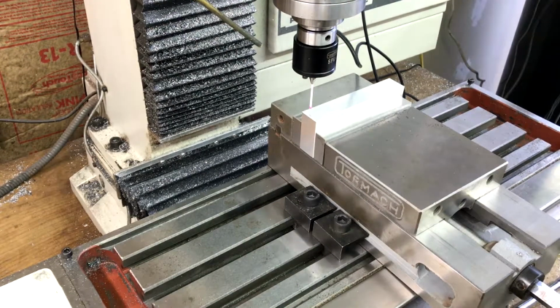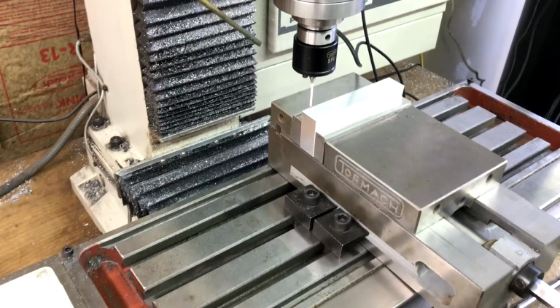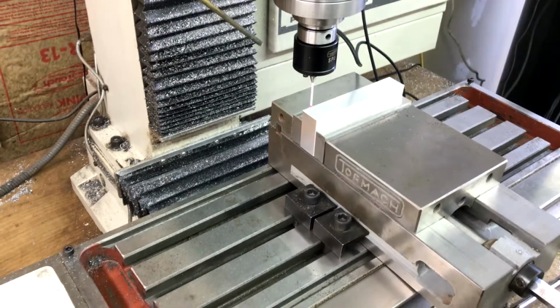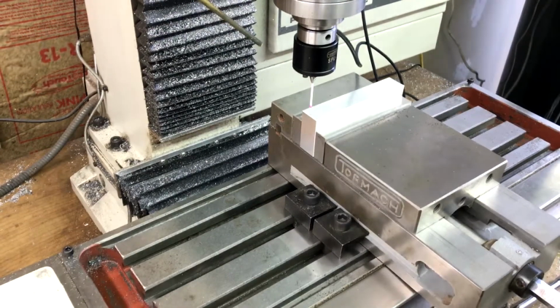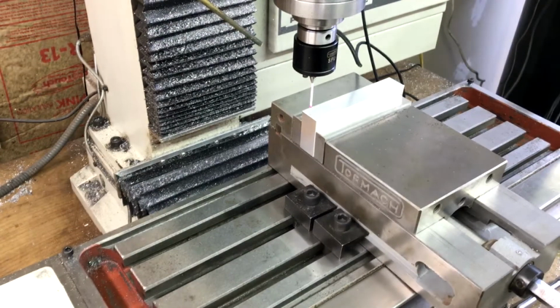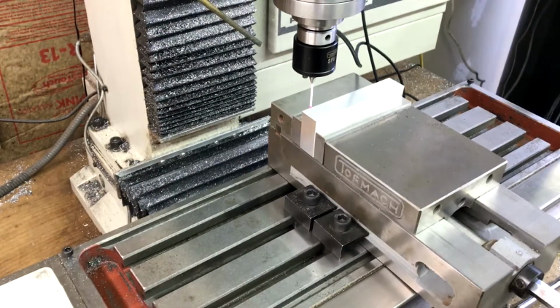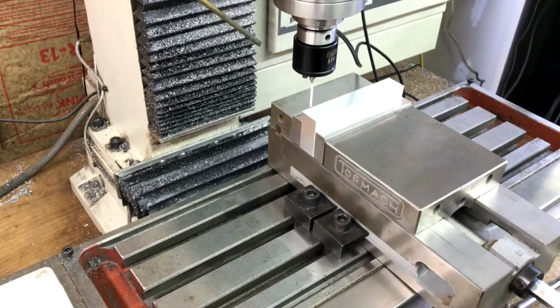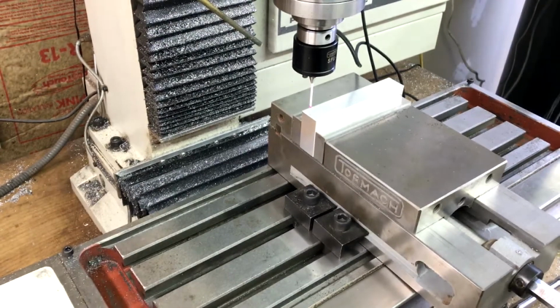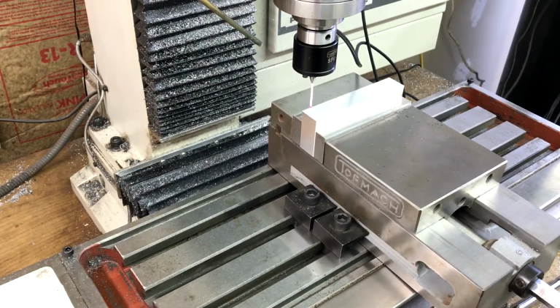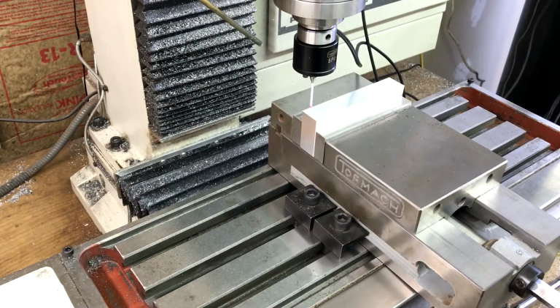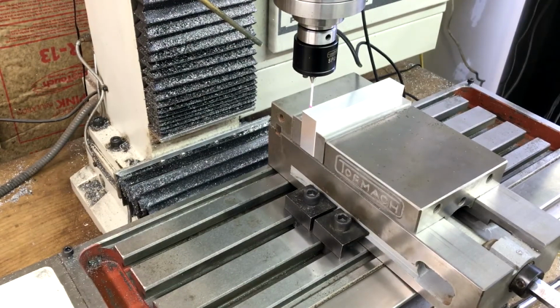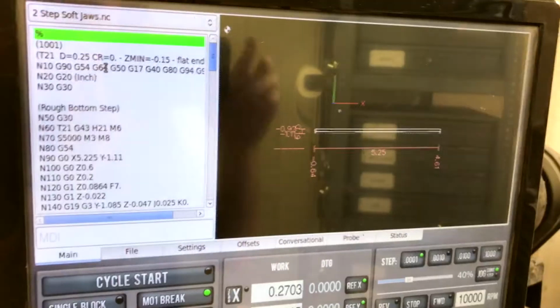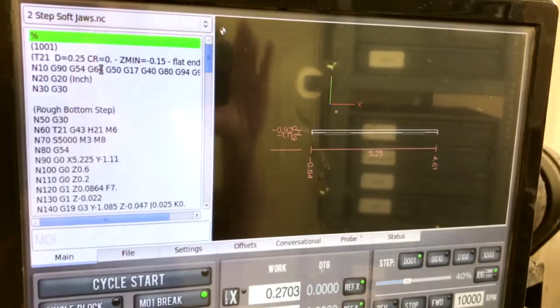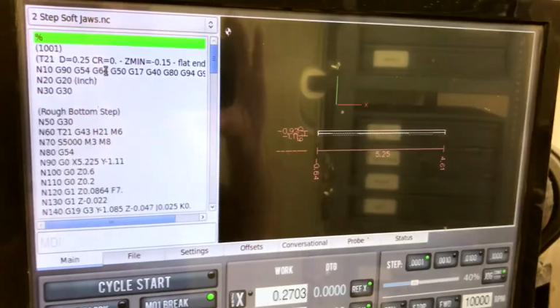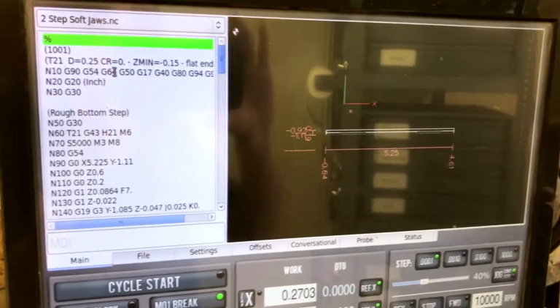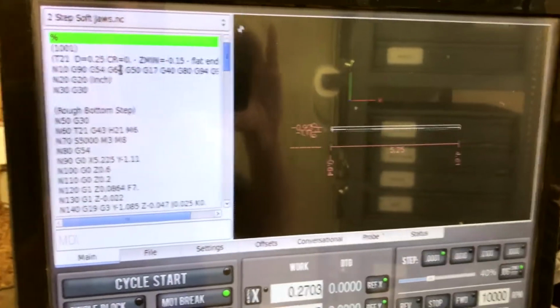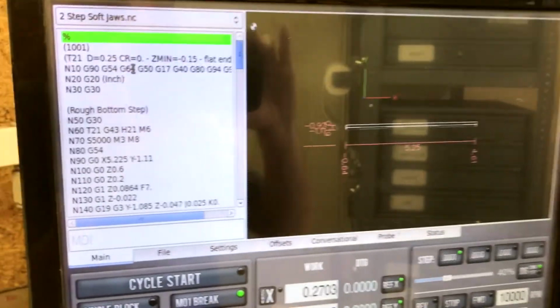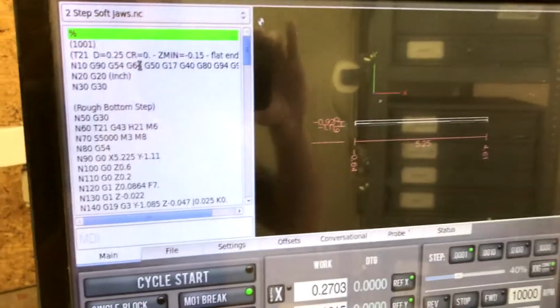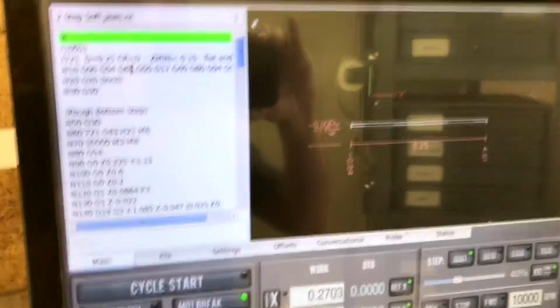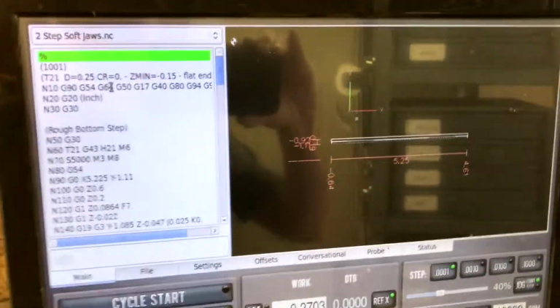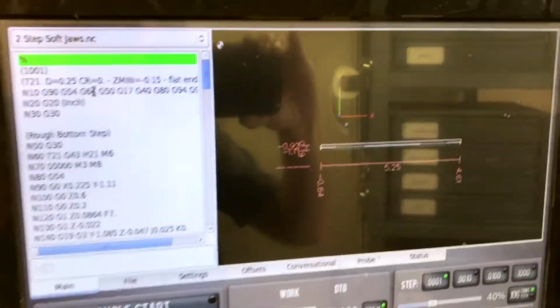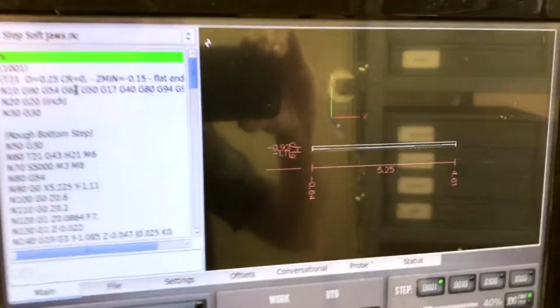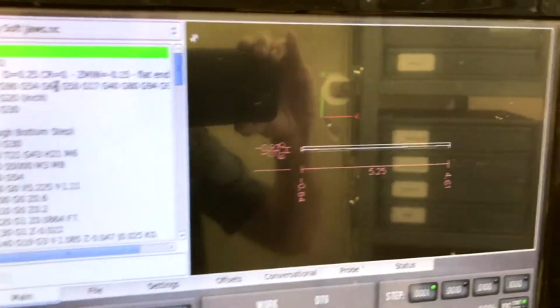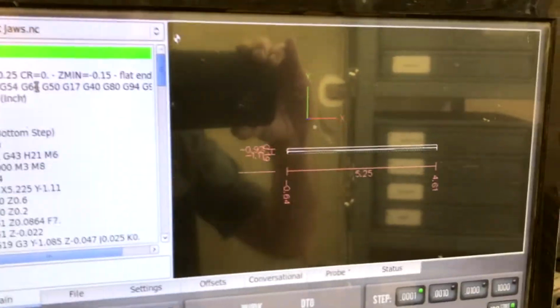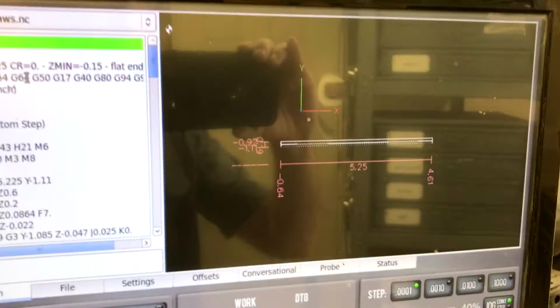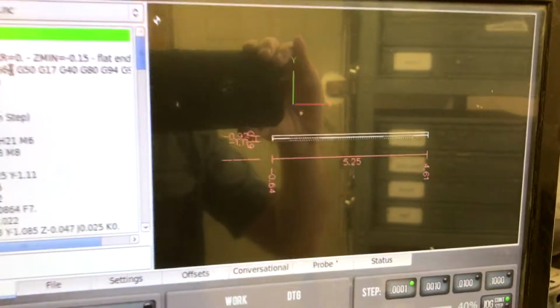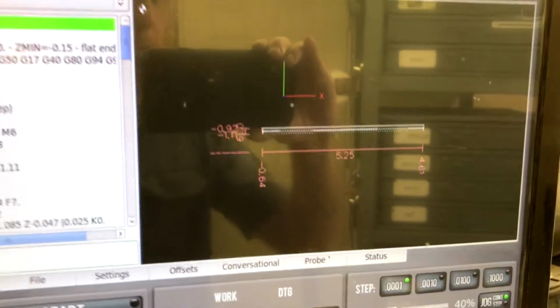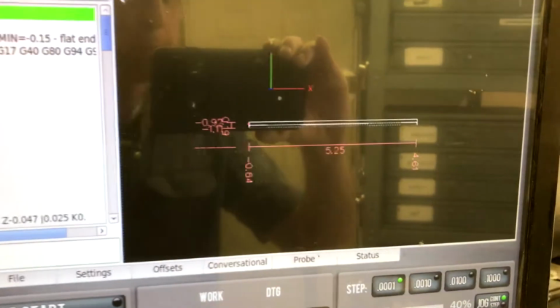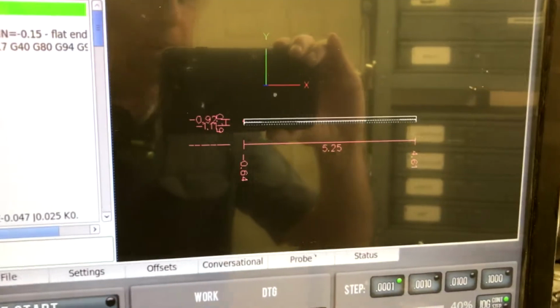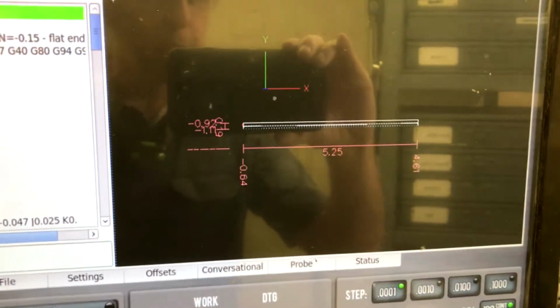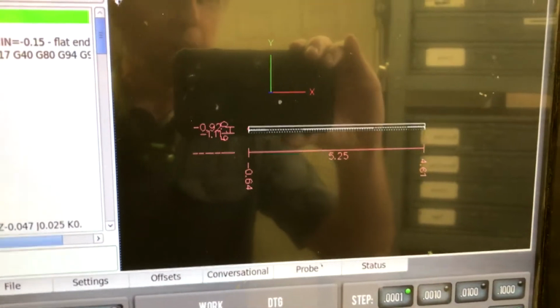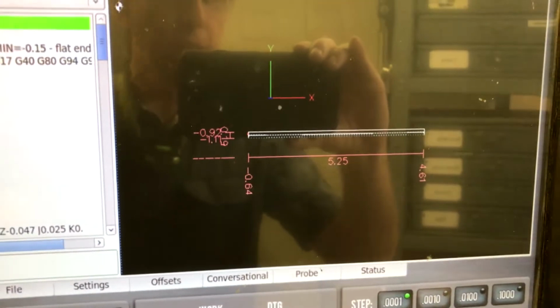I have my Z's all set and I got my code all loaded up in PathPilot.